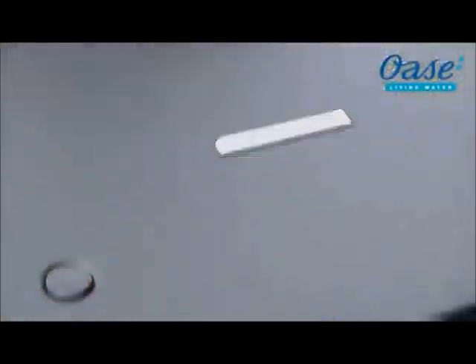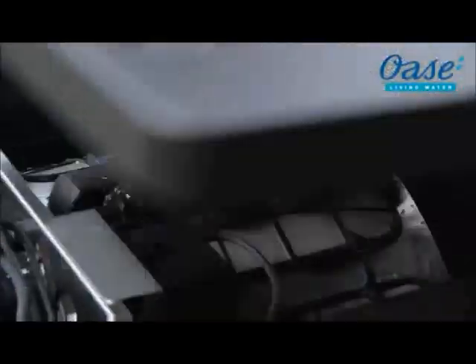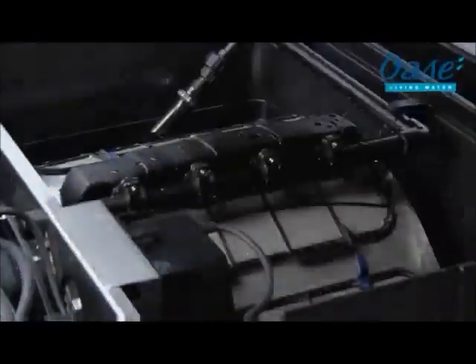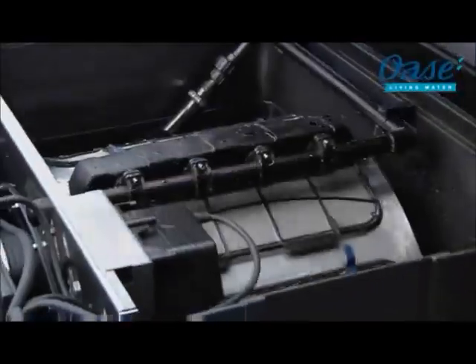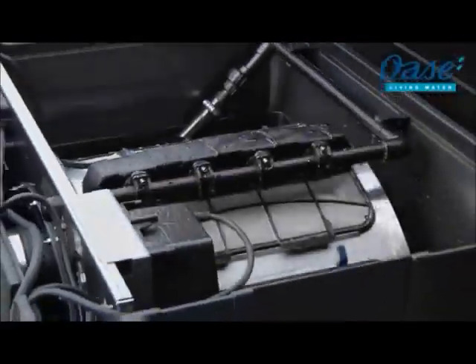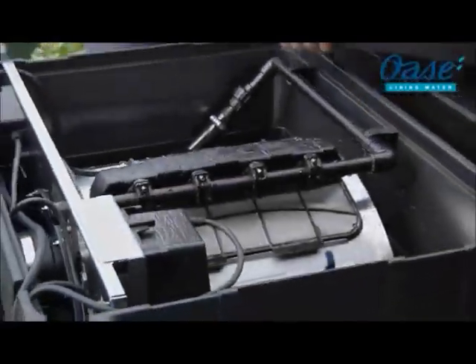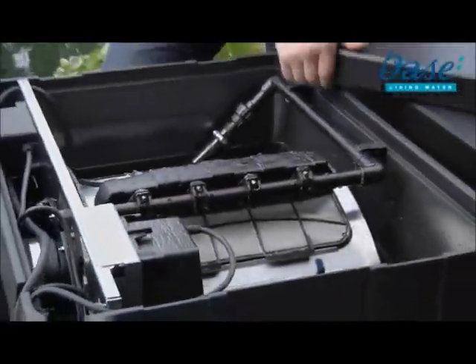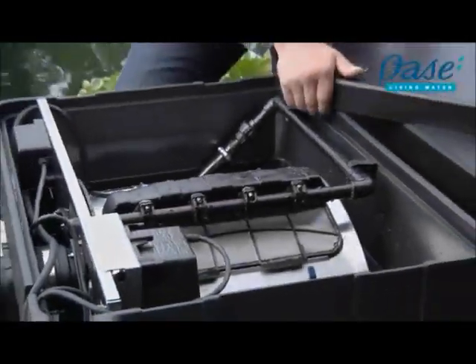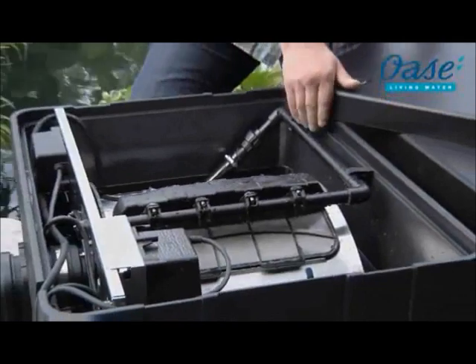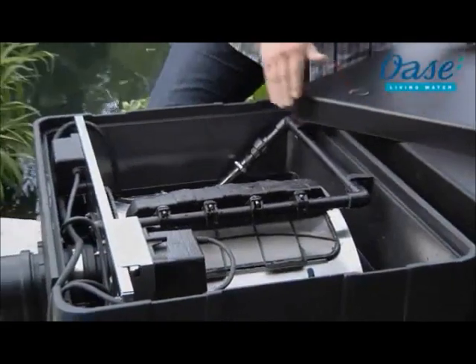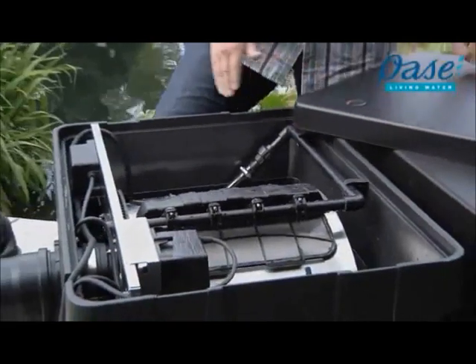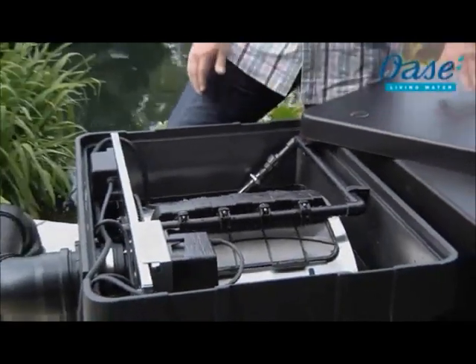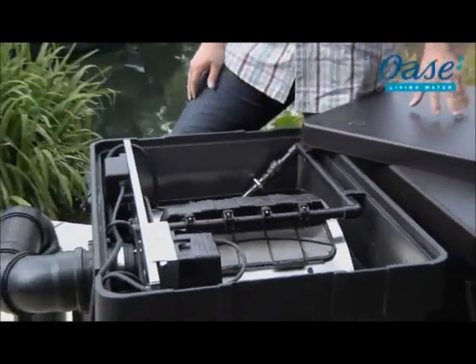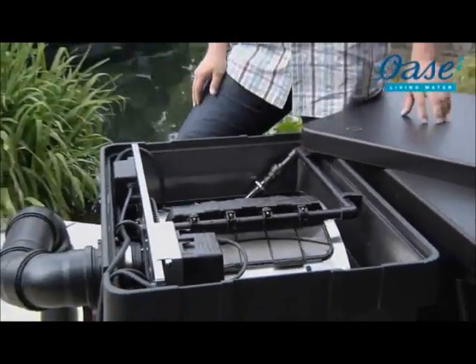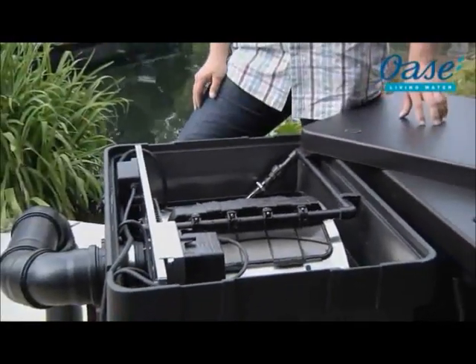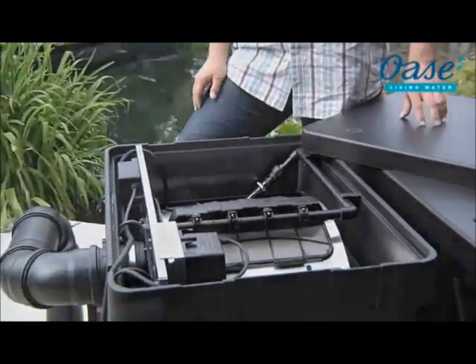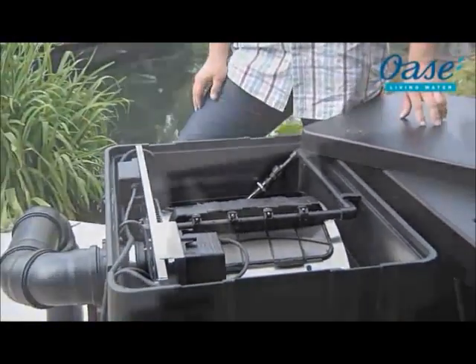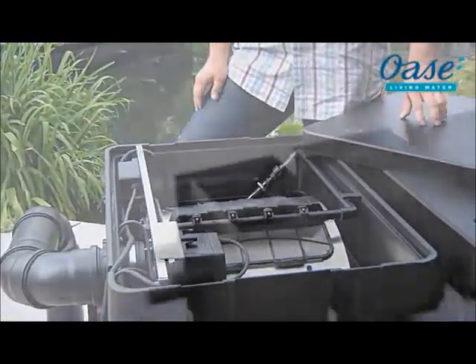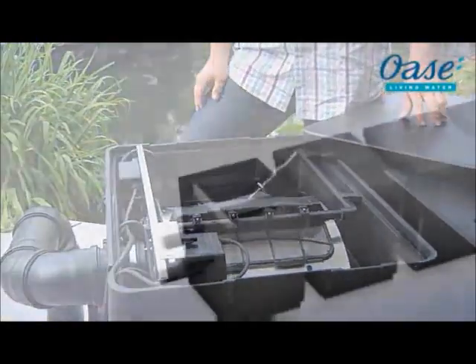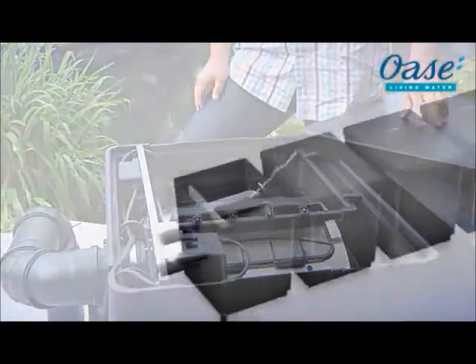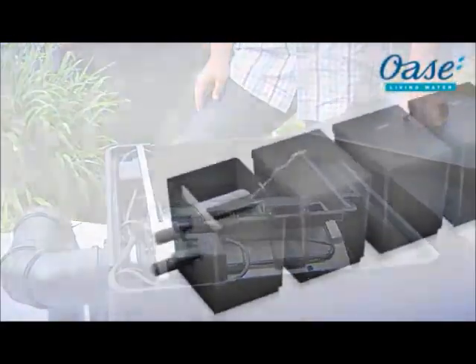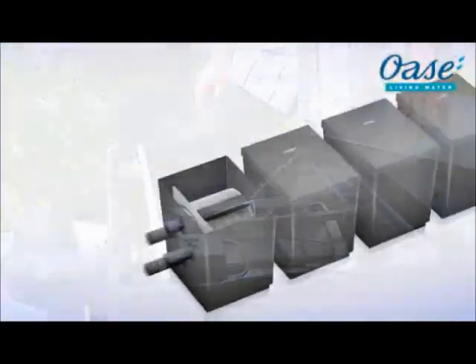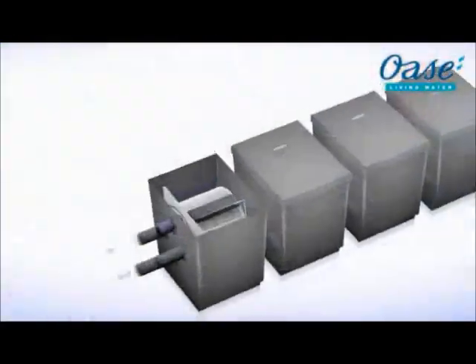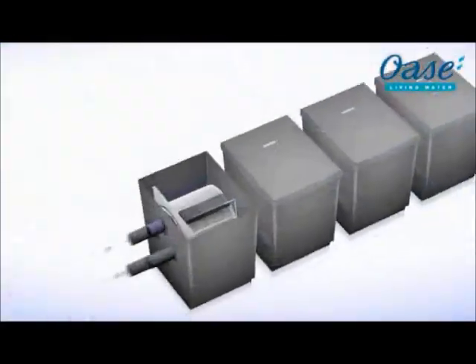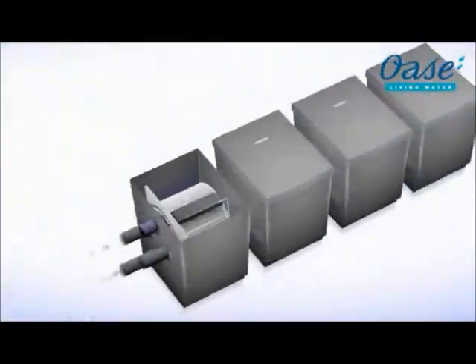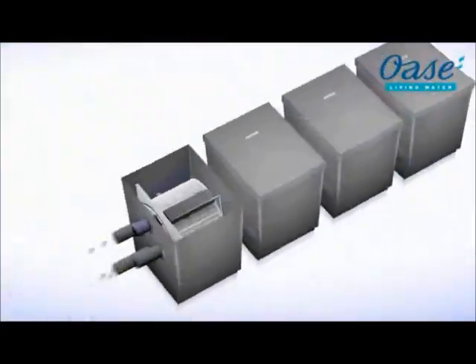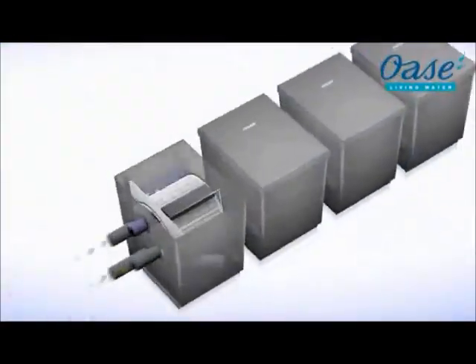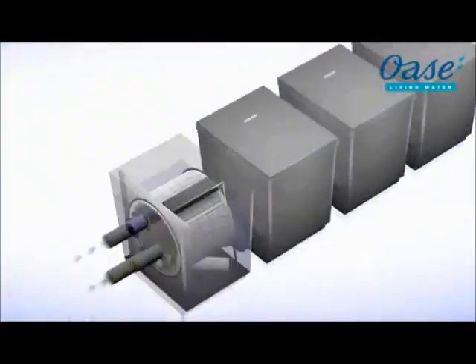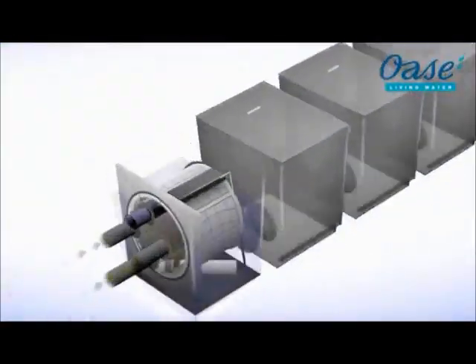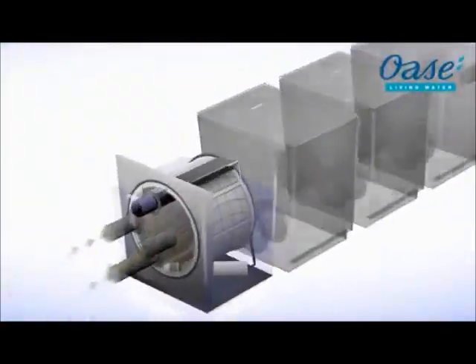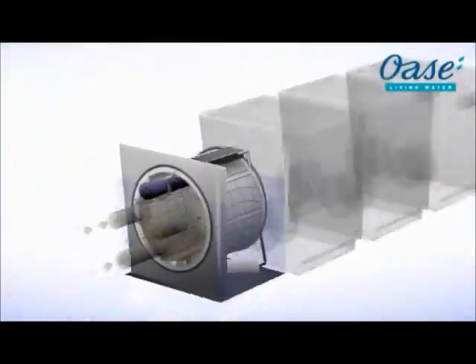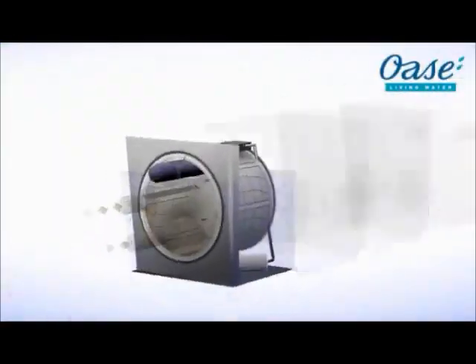The filter system for the highest demands — the result of more than three years of development with leading koi experts.